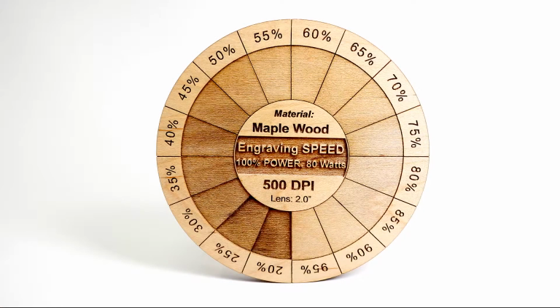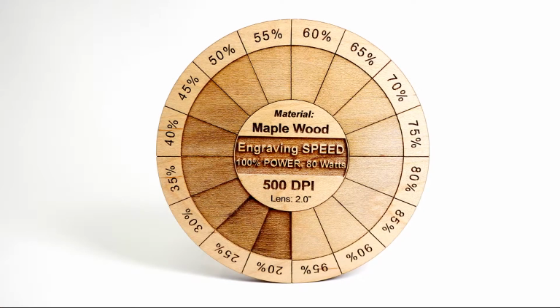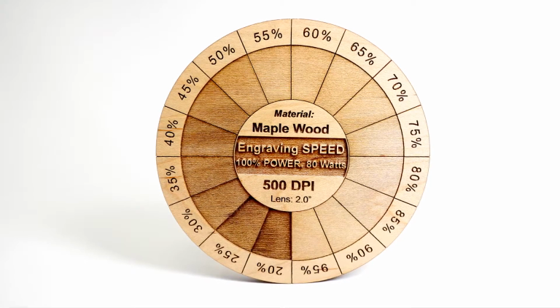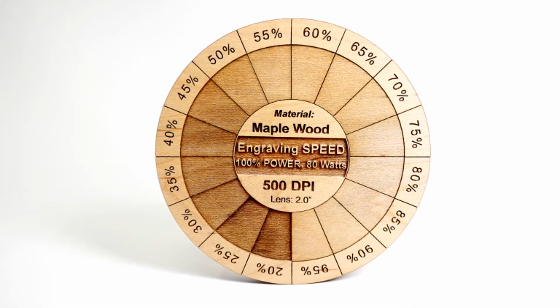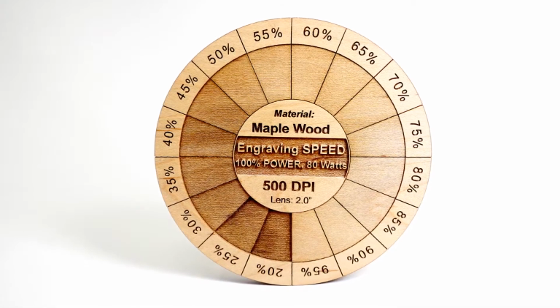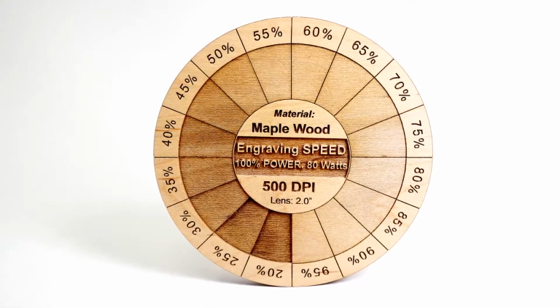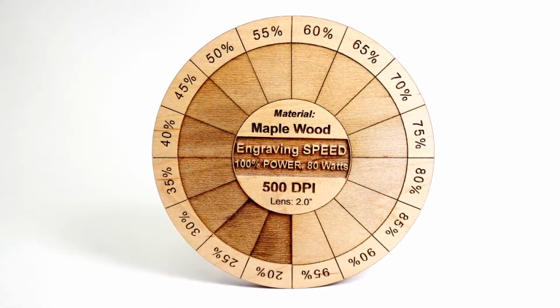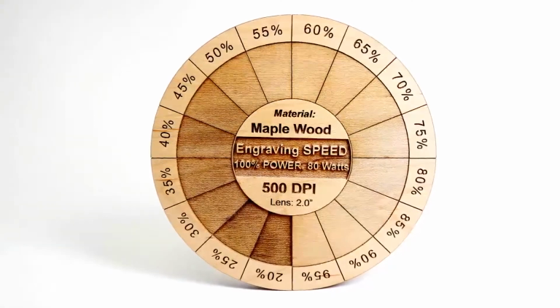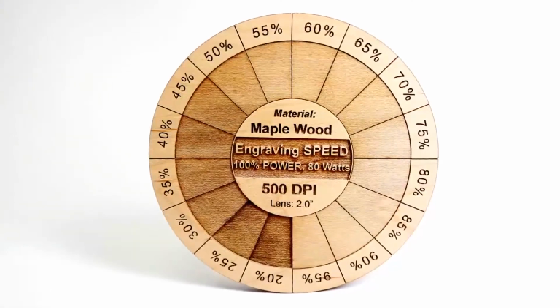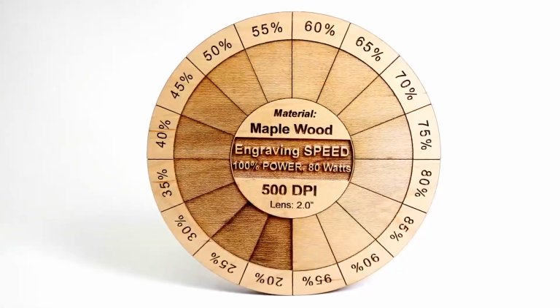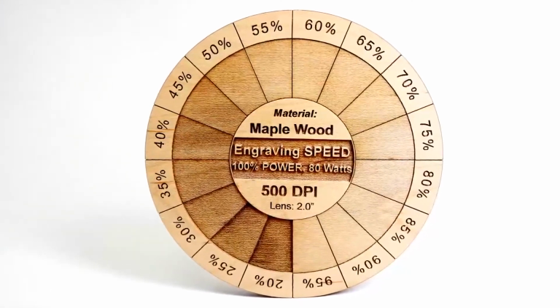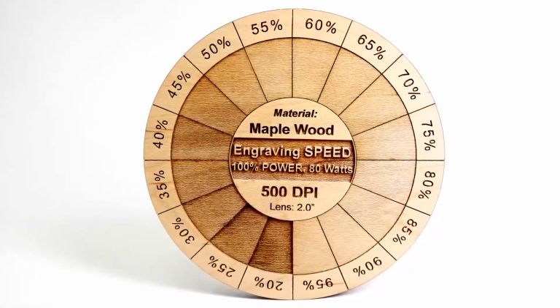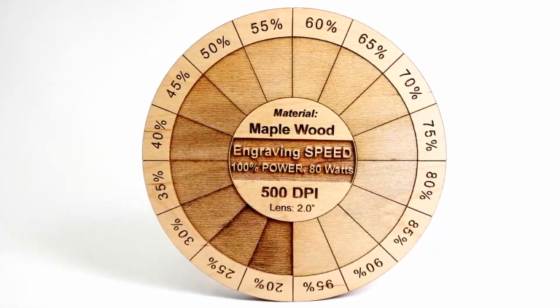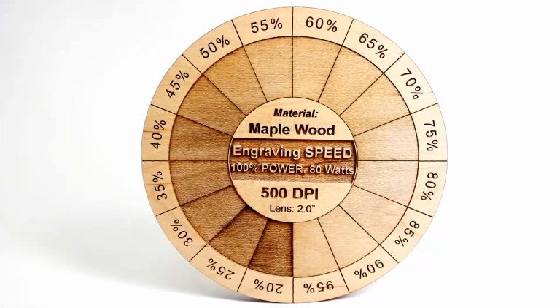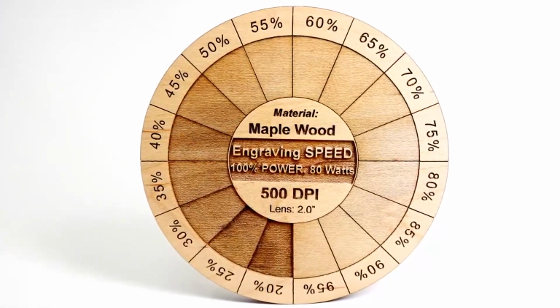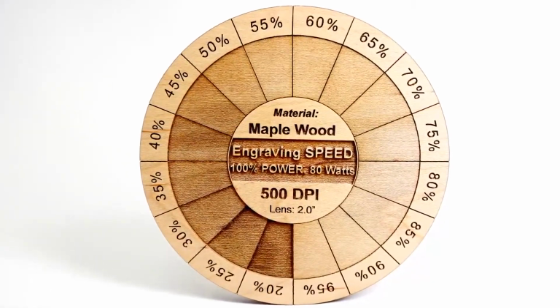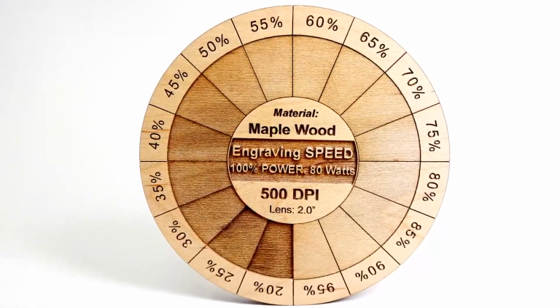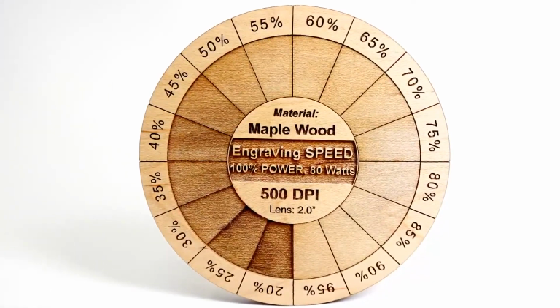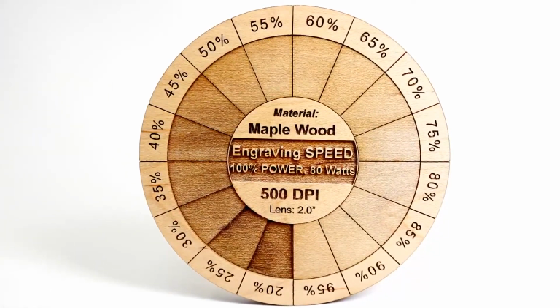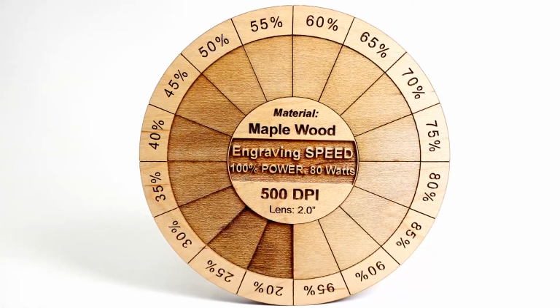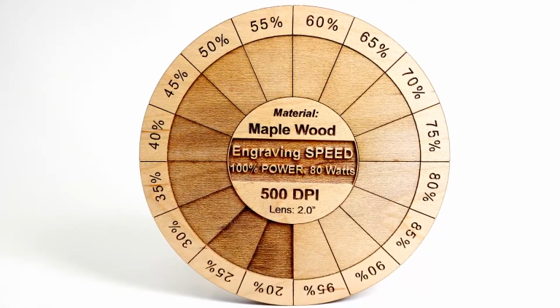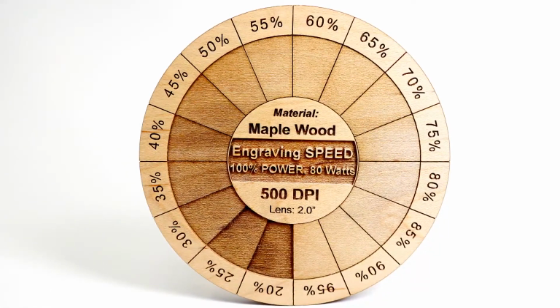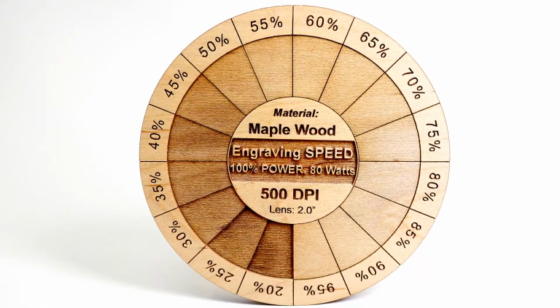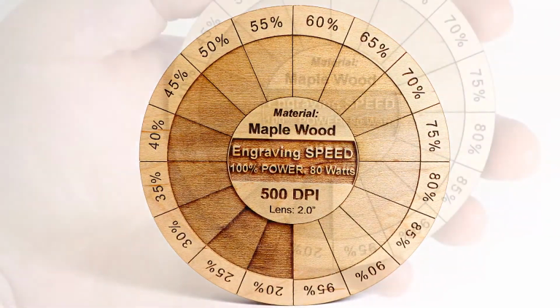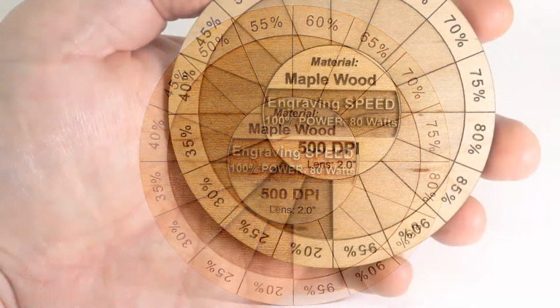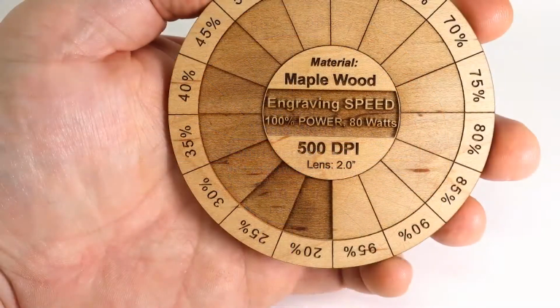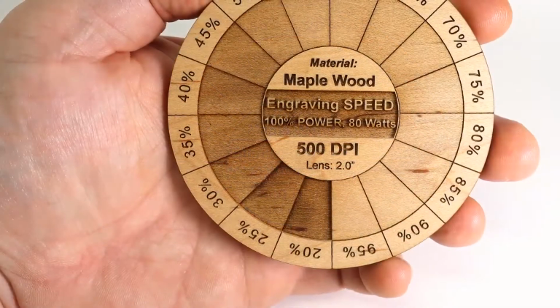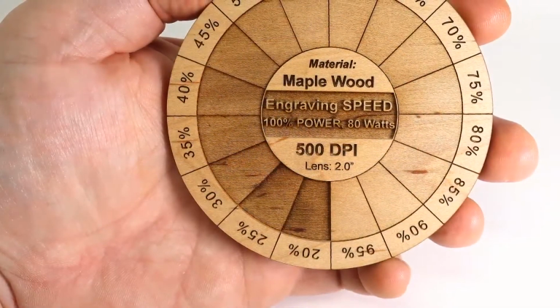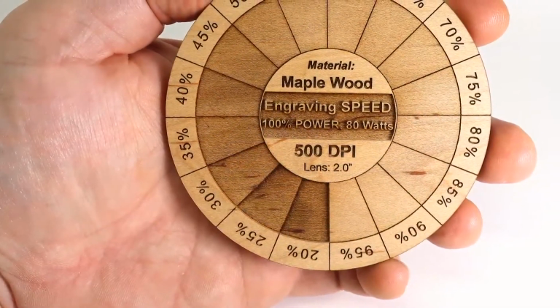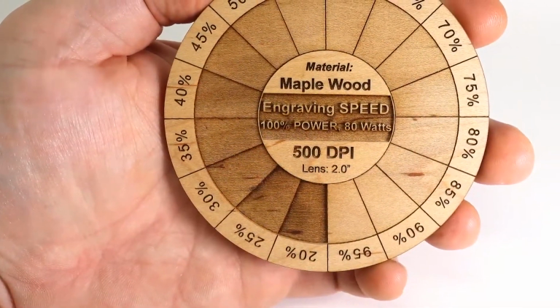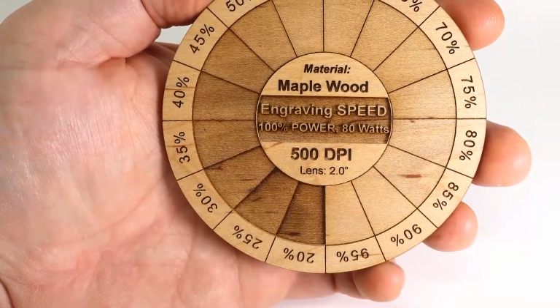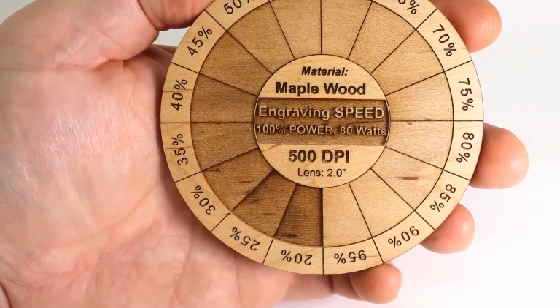Running different color wheels on different materials will give you a roadmap to each material setting and how you'd want it to look, saving you countless hours of trial and error testing.